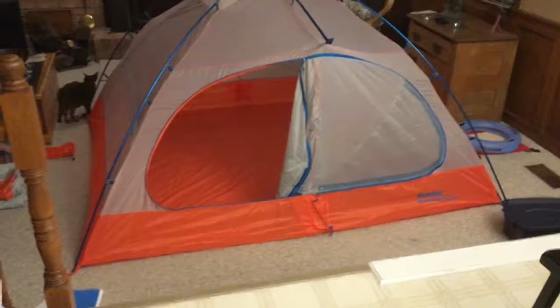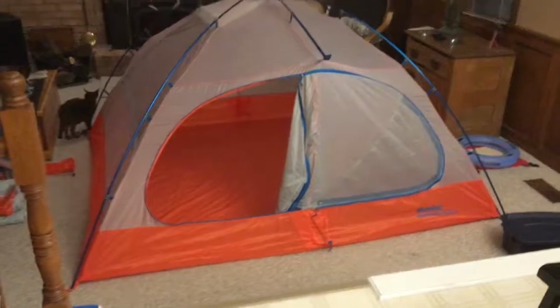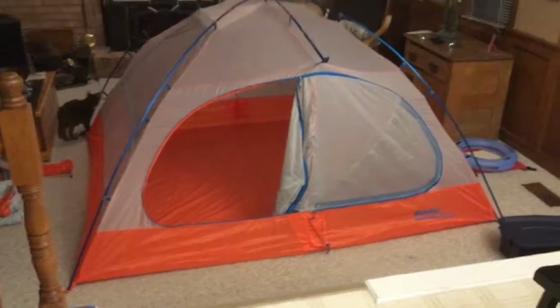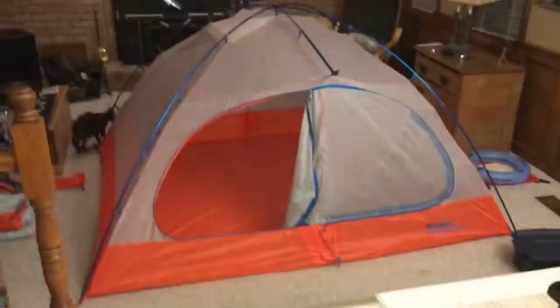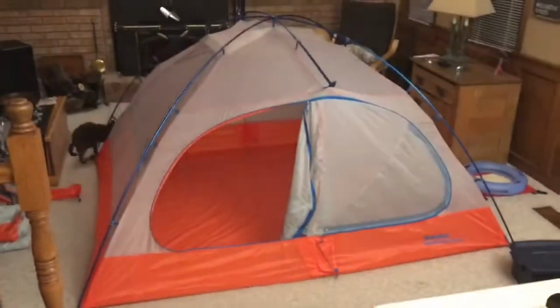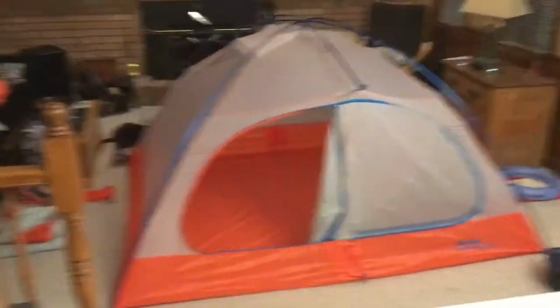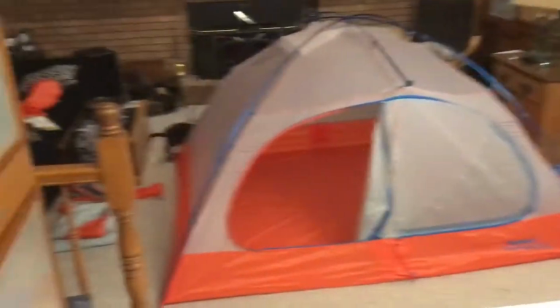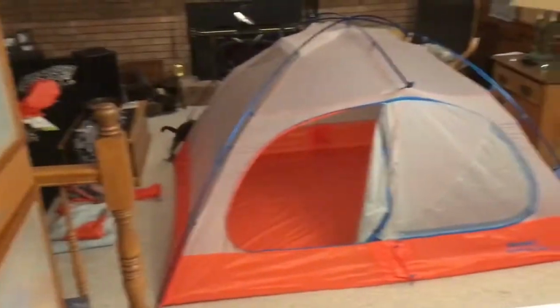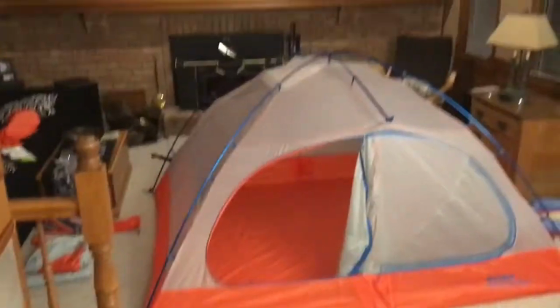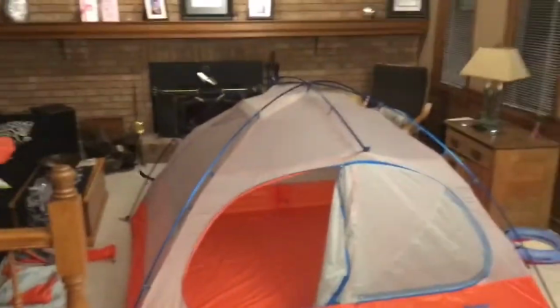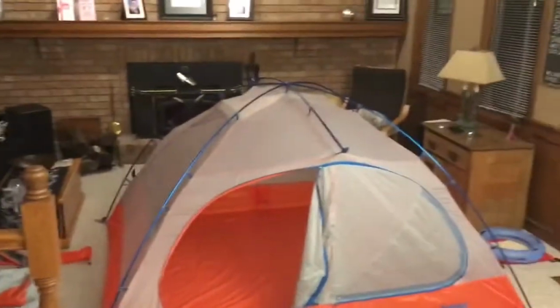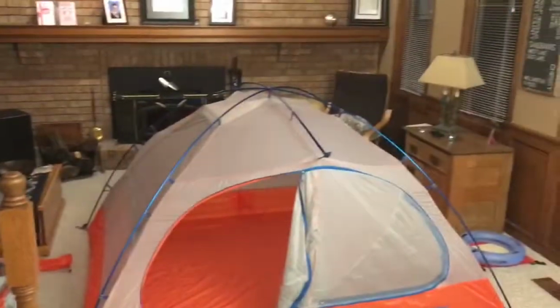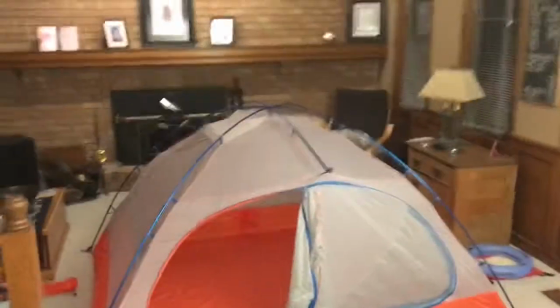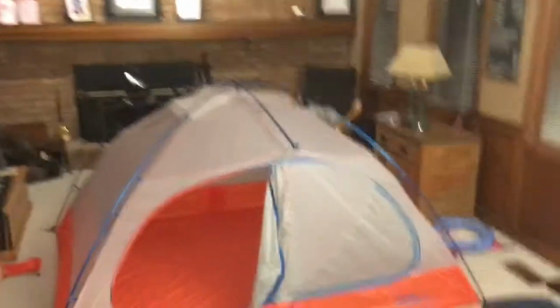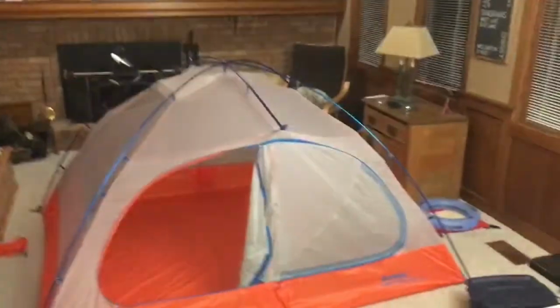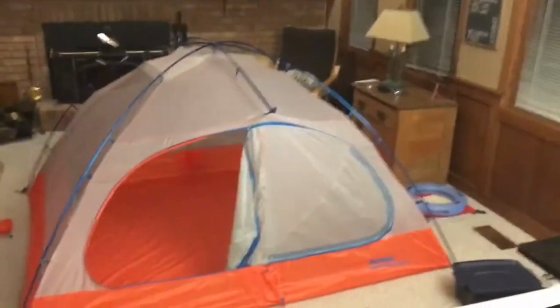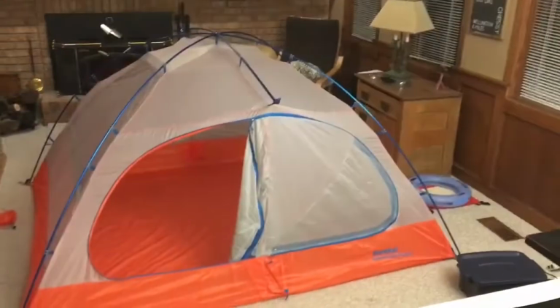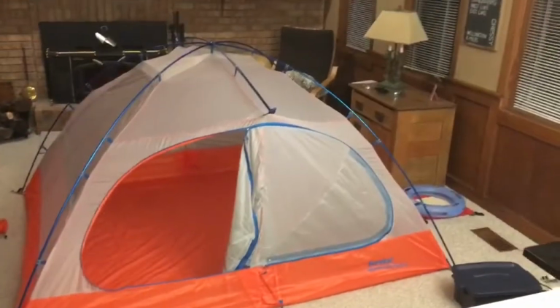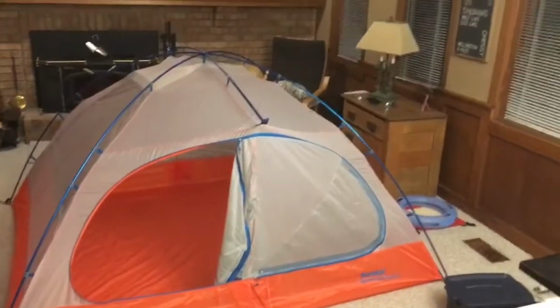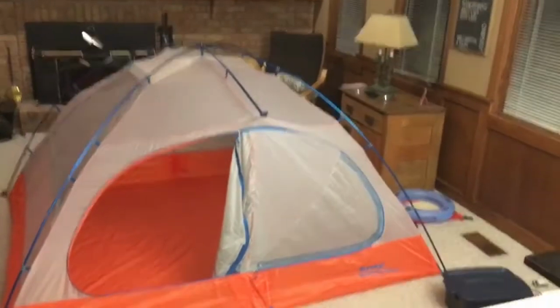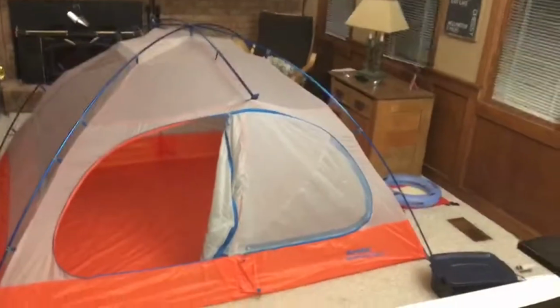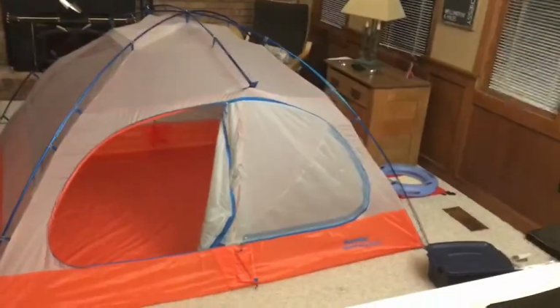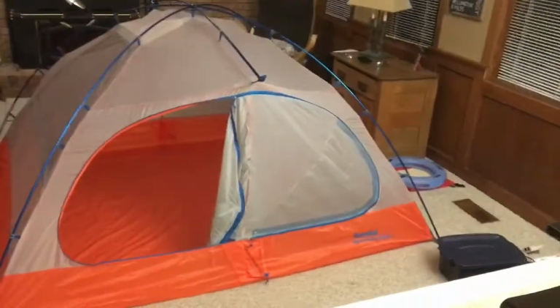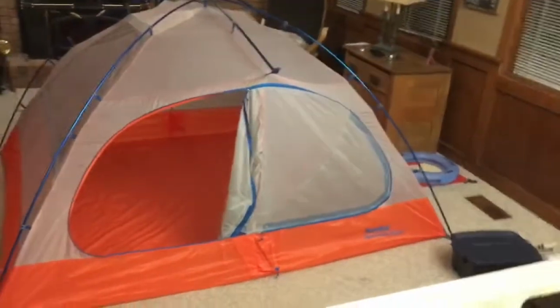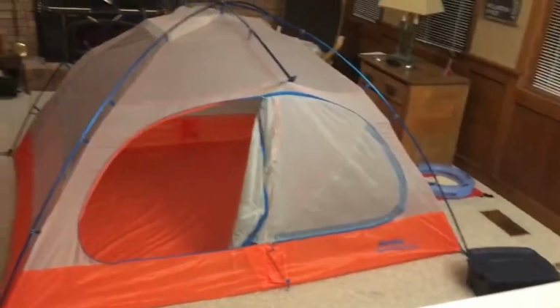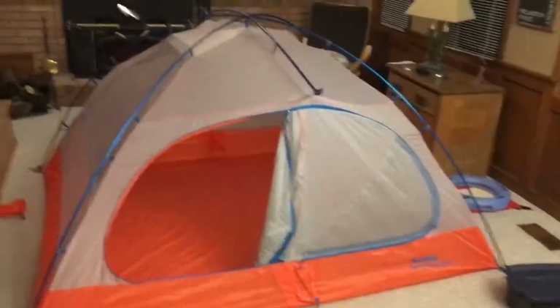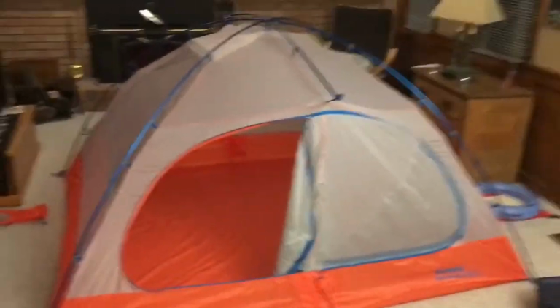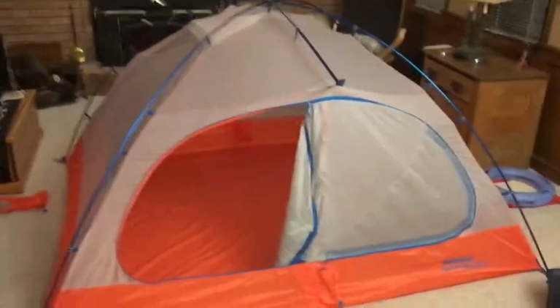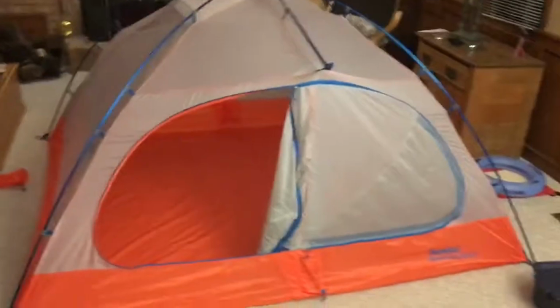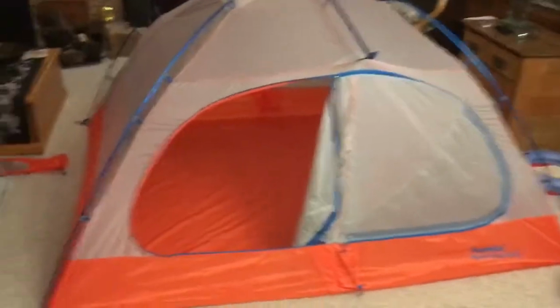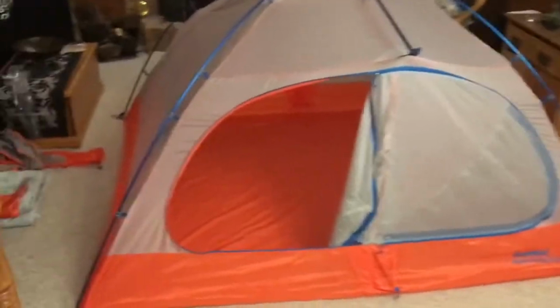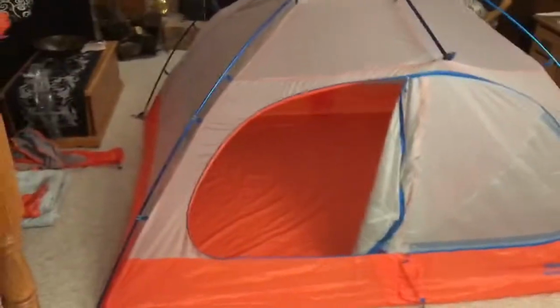All right, here it is, Todd. It's set up in the house. It's freaking rainy outside, easier in here anyway.